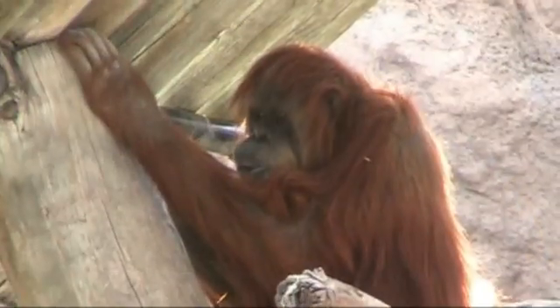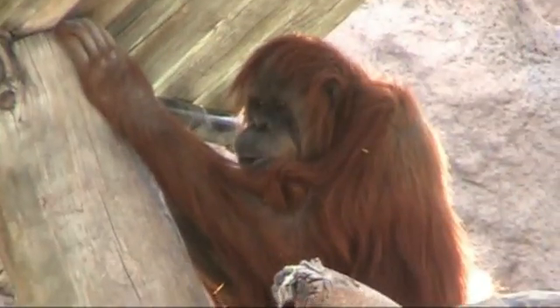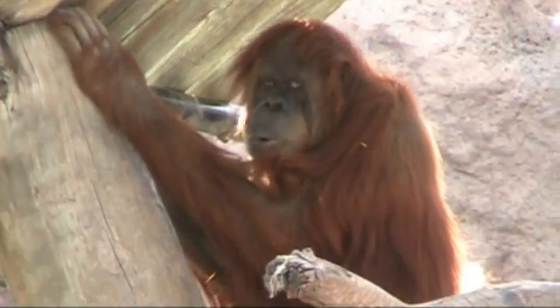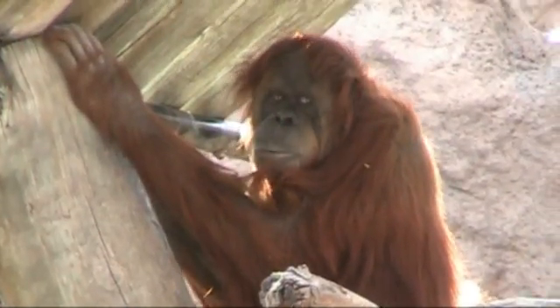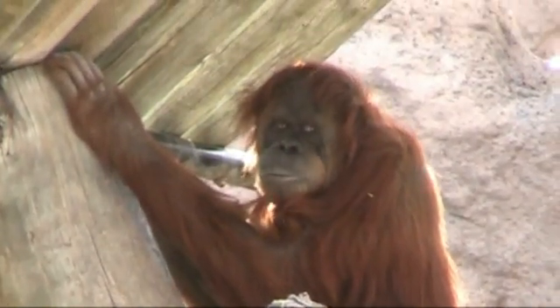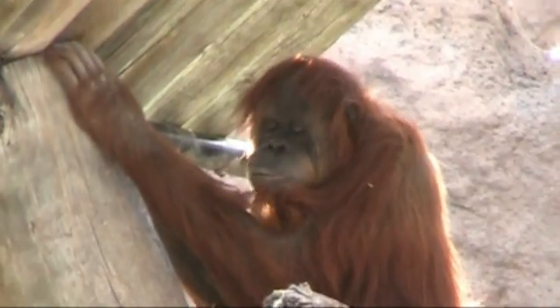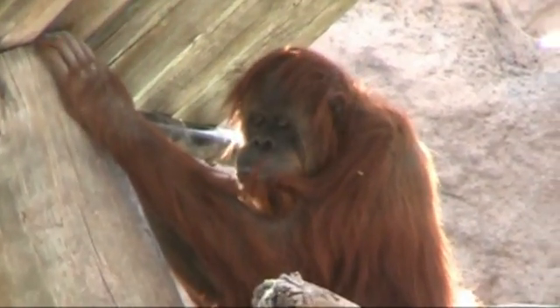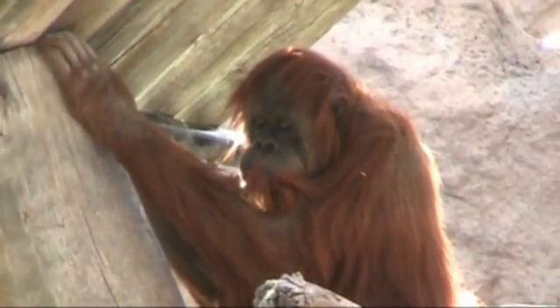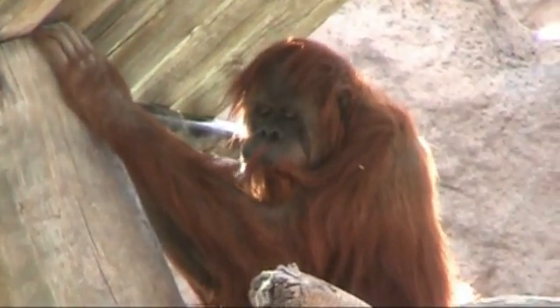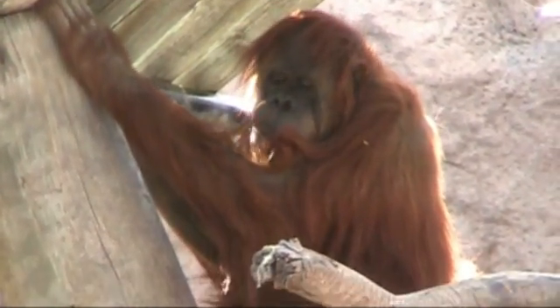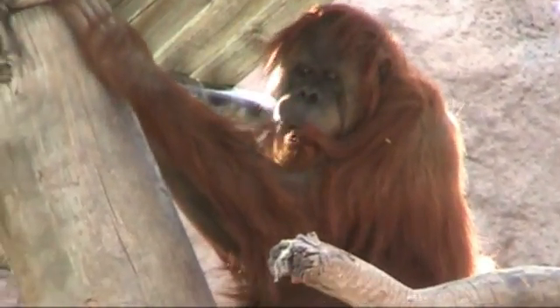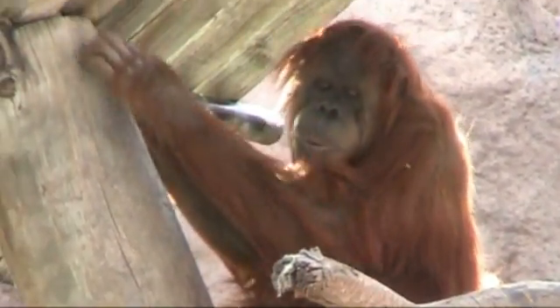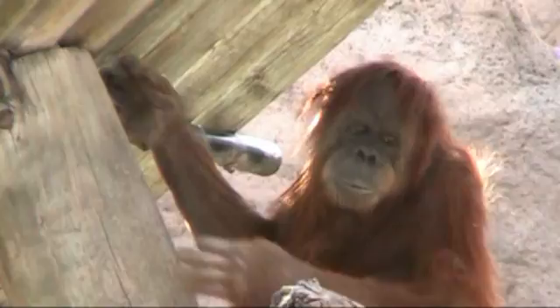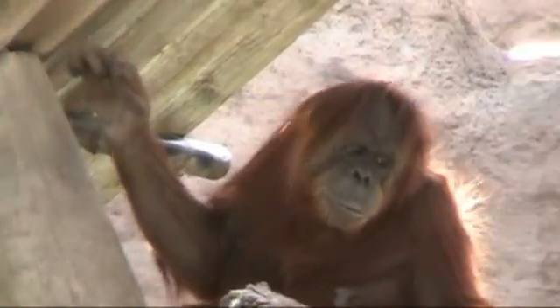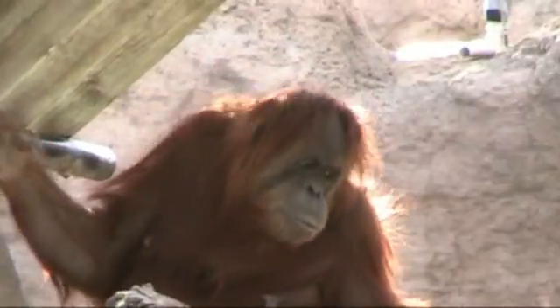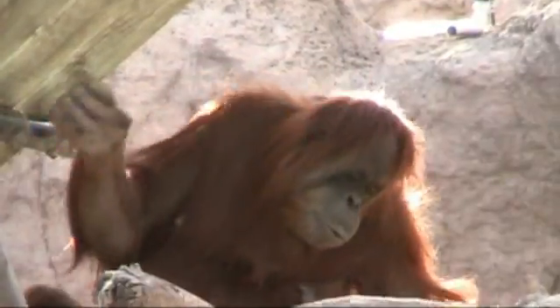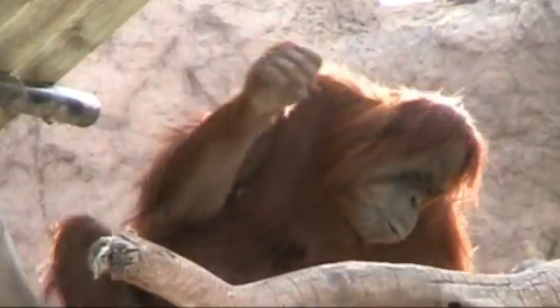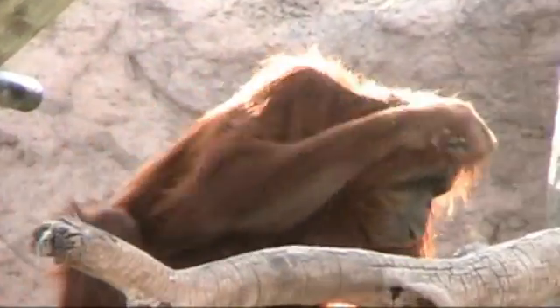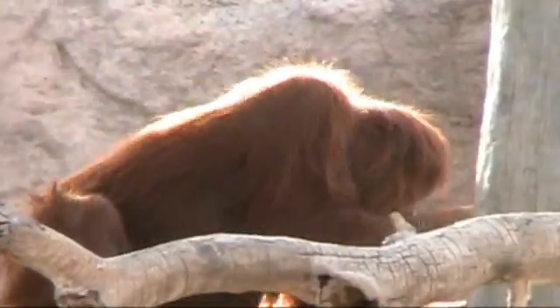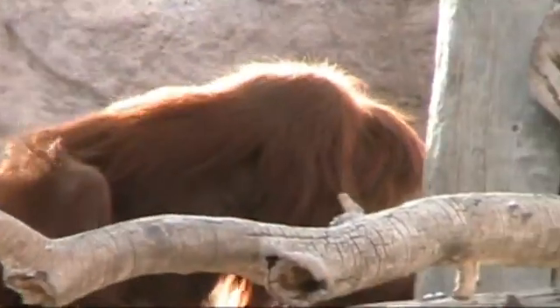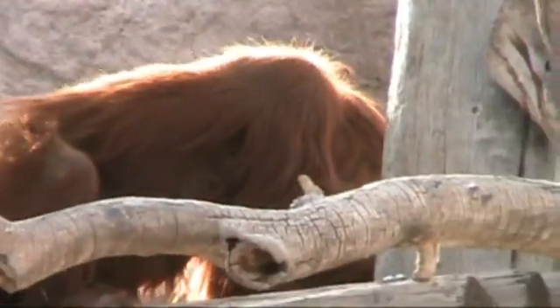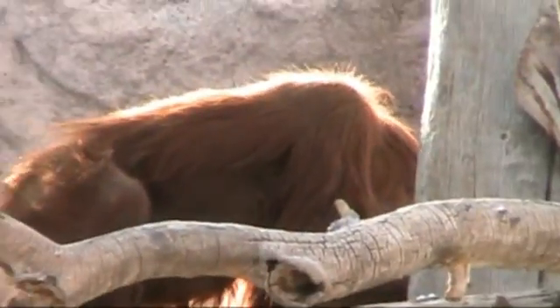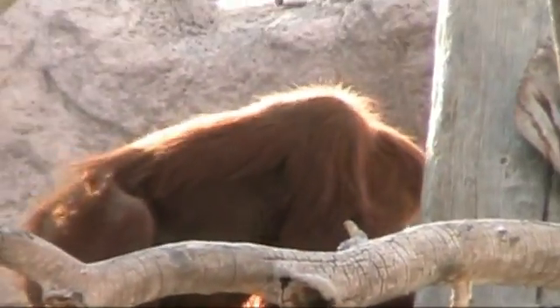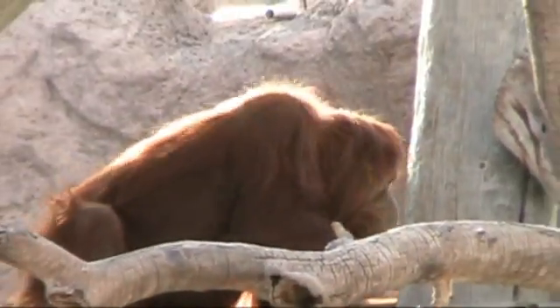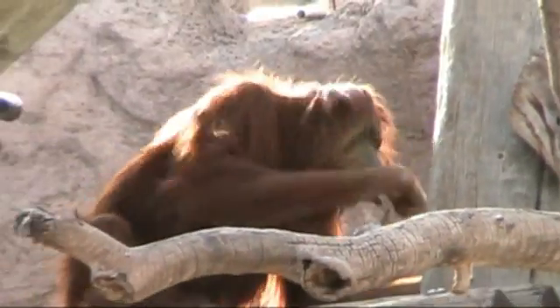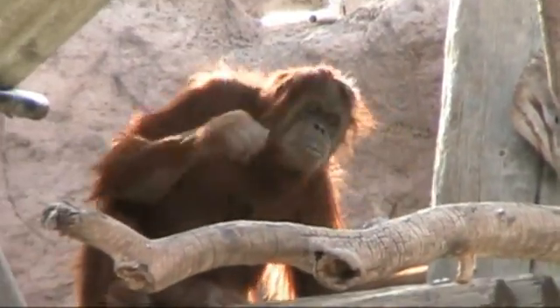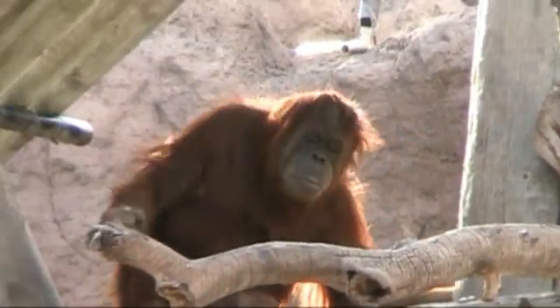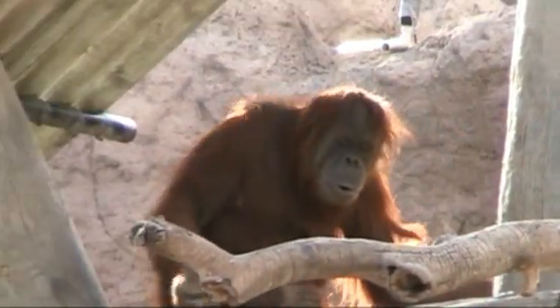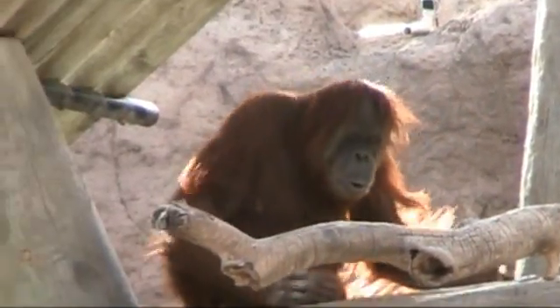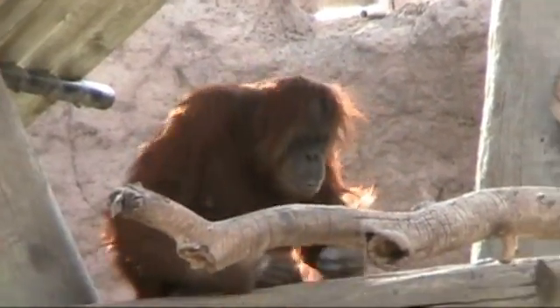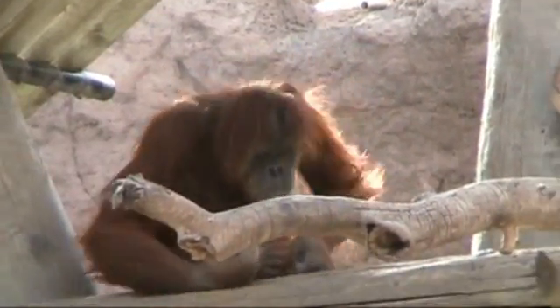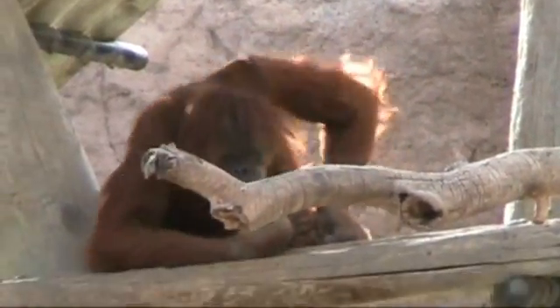Sarah Orangutan is pregnant and we are doing training sessions to do ultrasounds to check on the status of the baby.